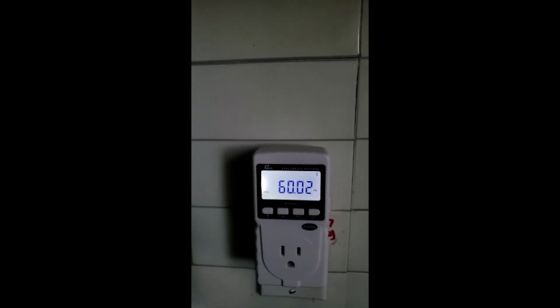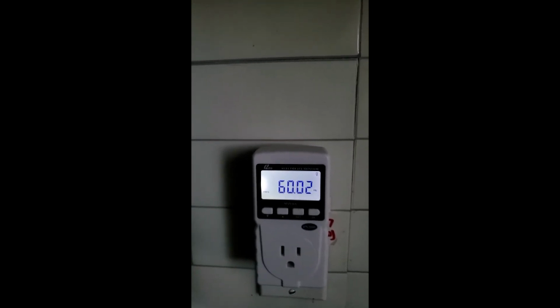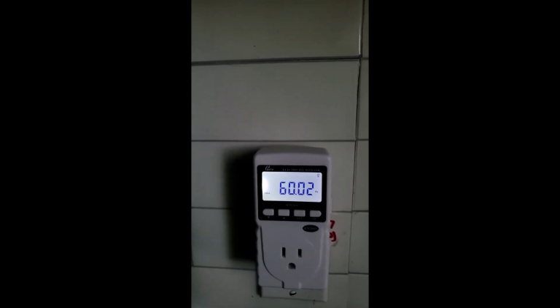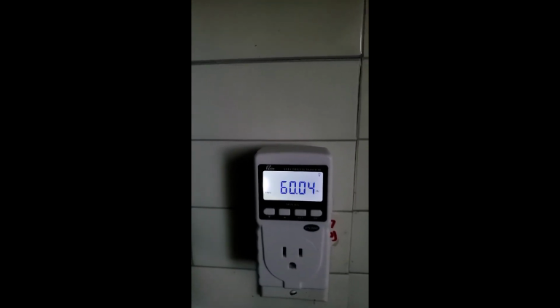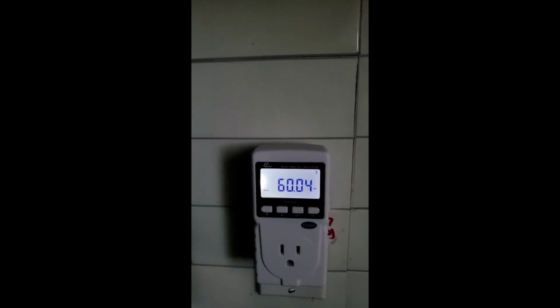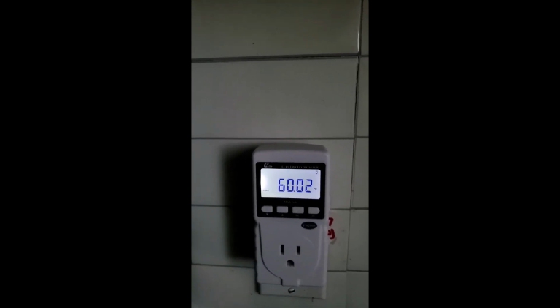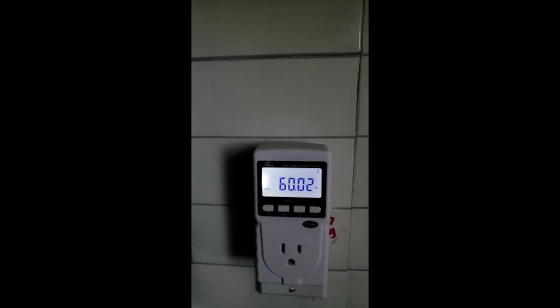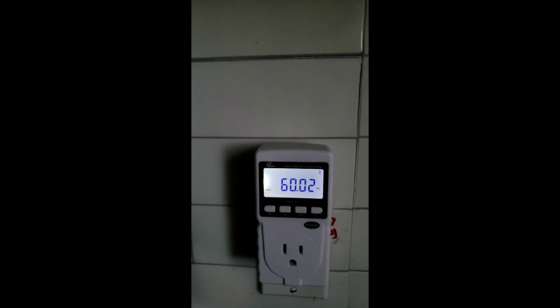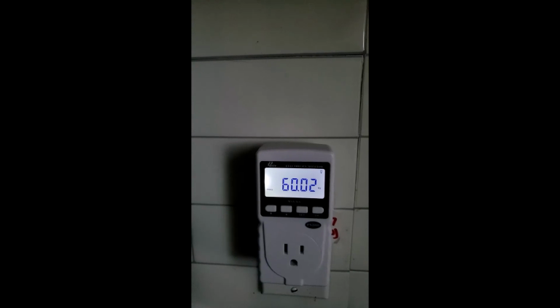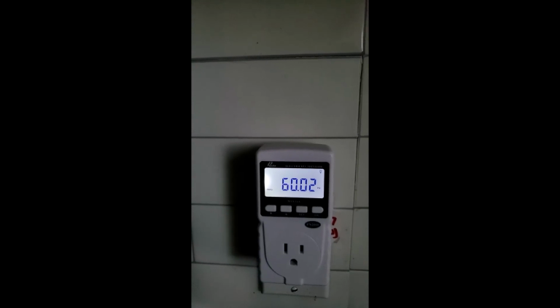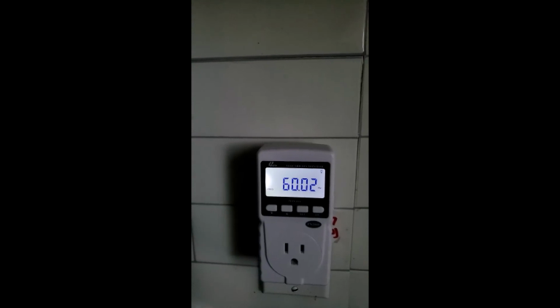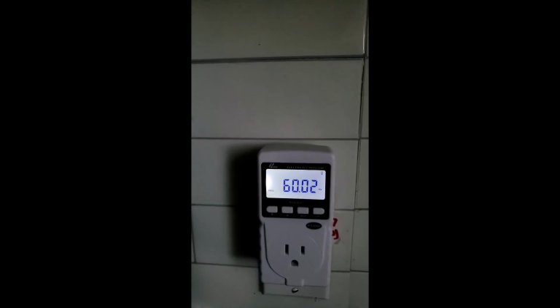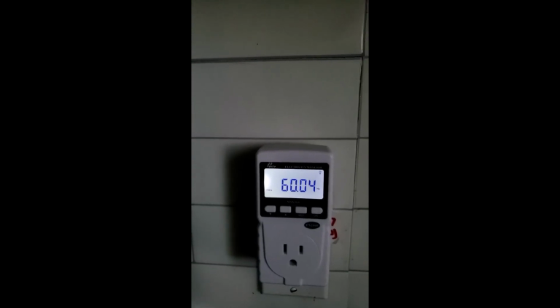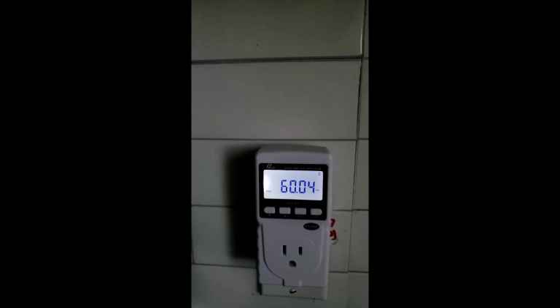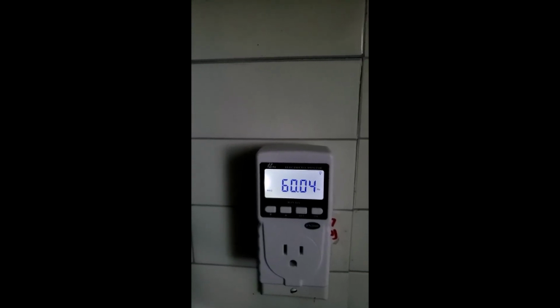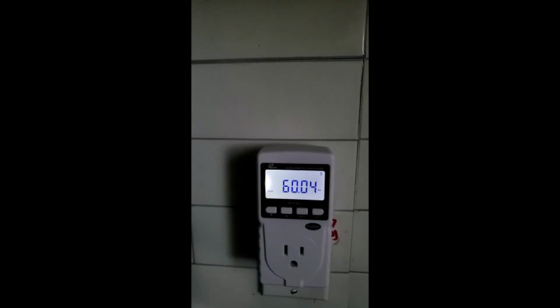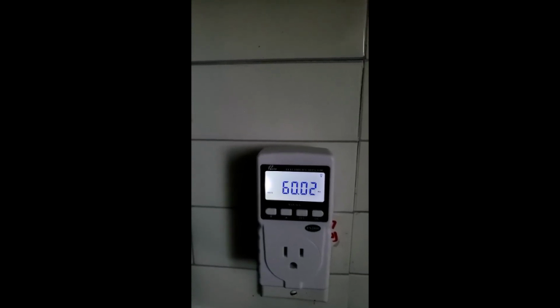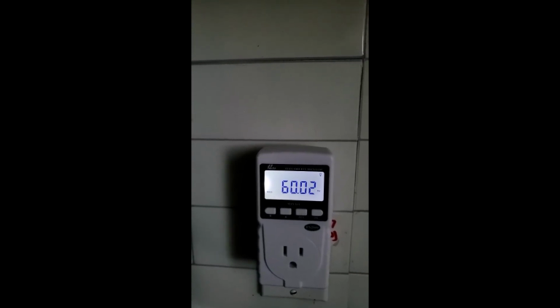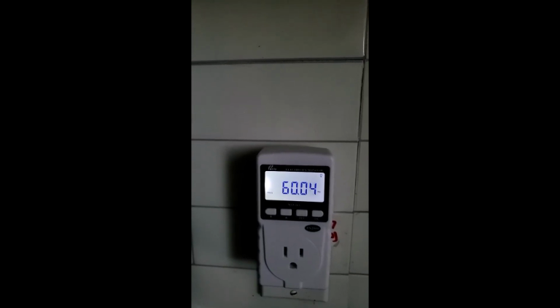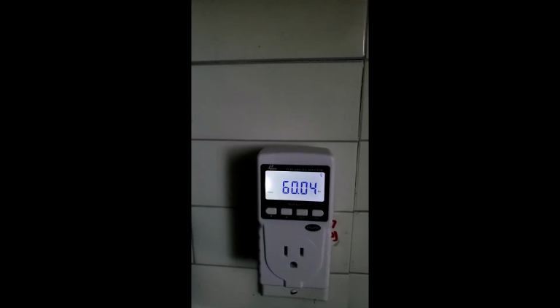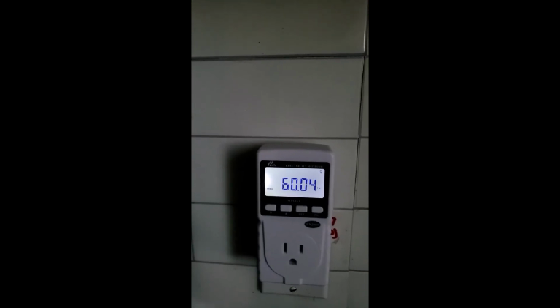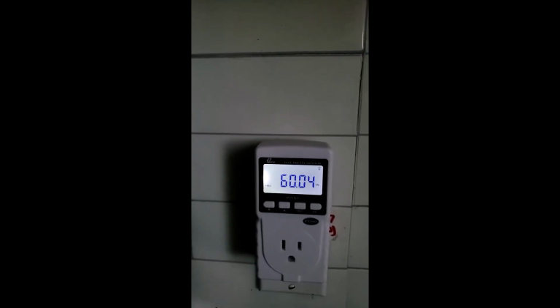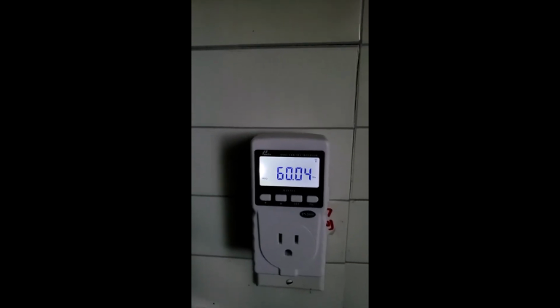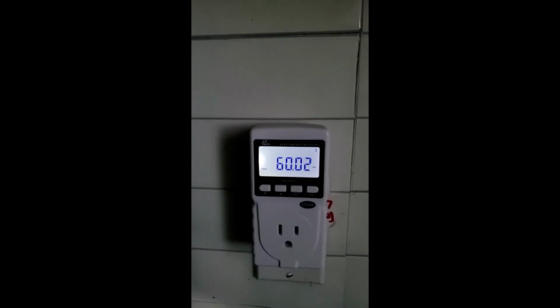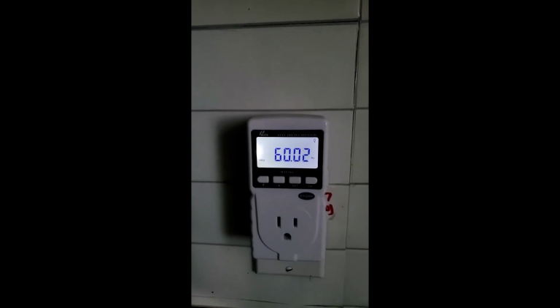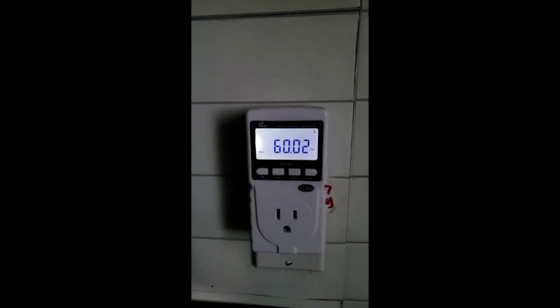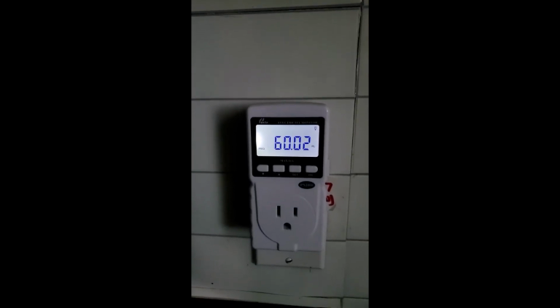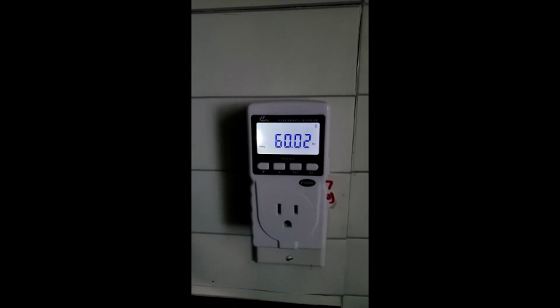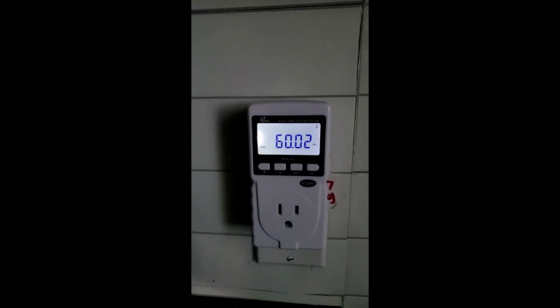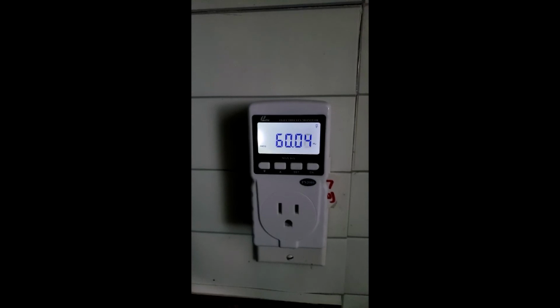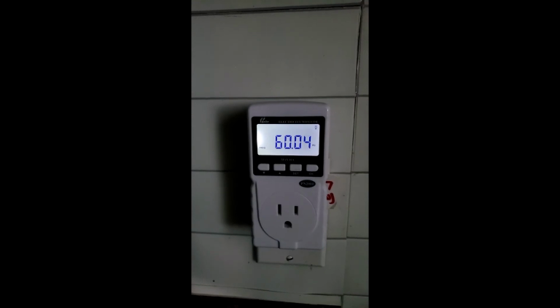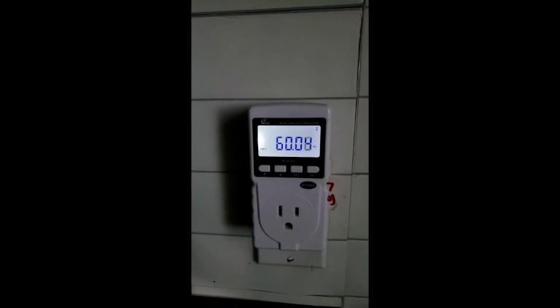If I have 123 volts AC and a 60 hertz frequency, that means the generator is very good.